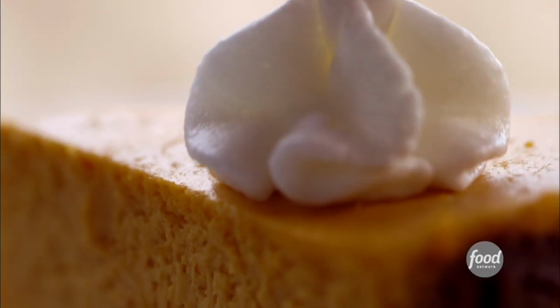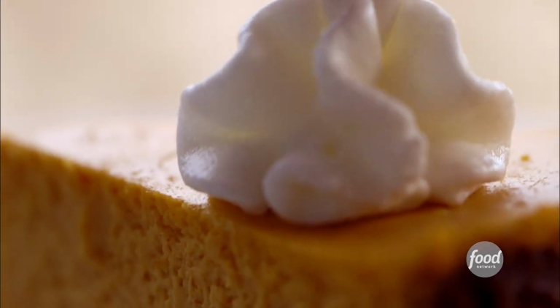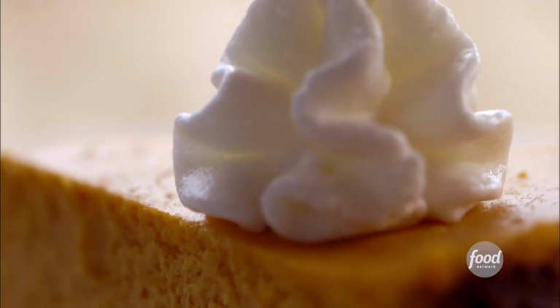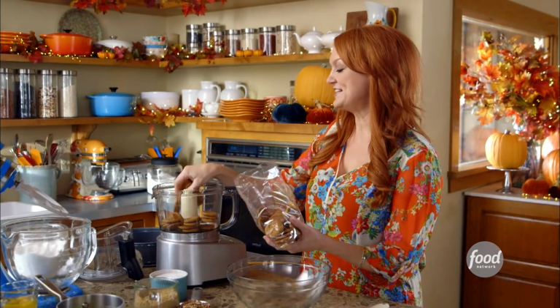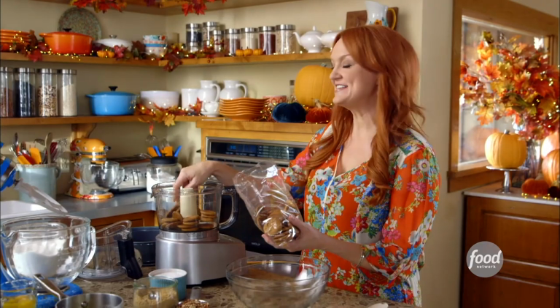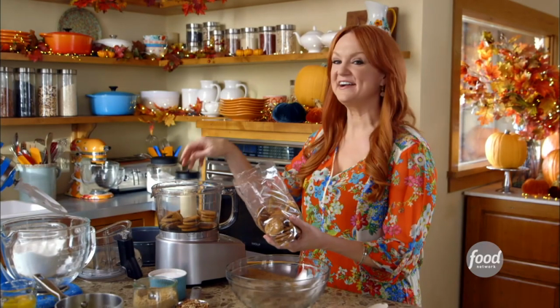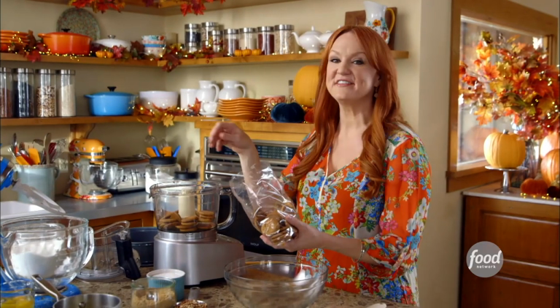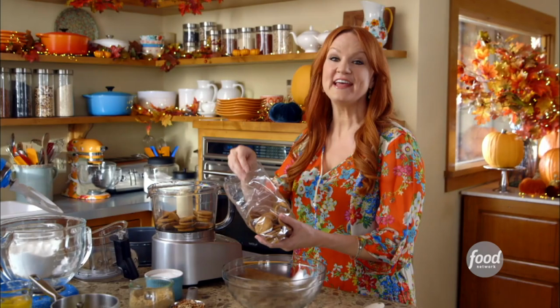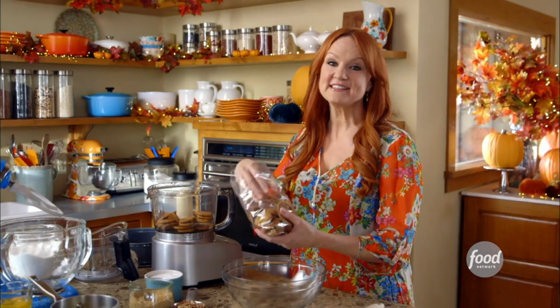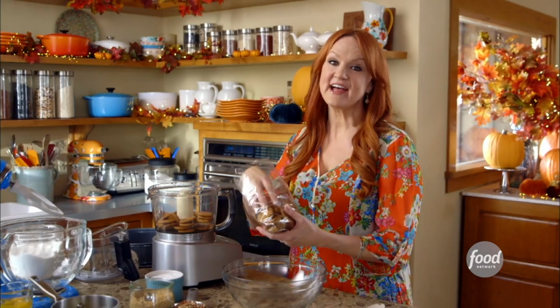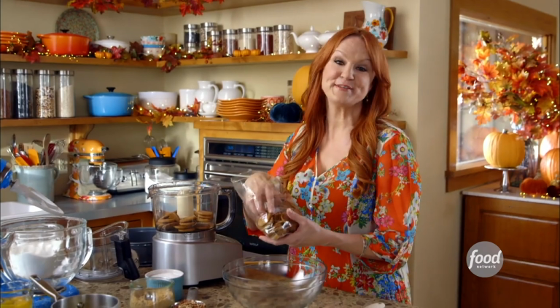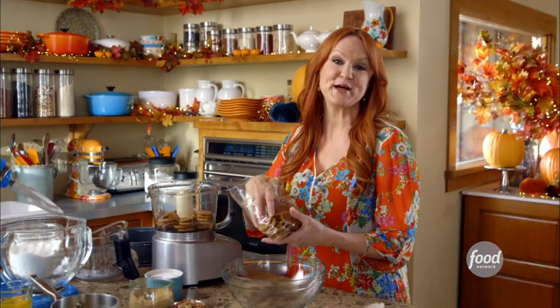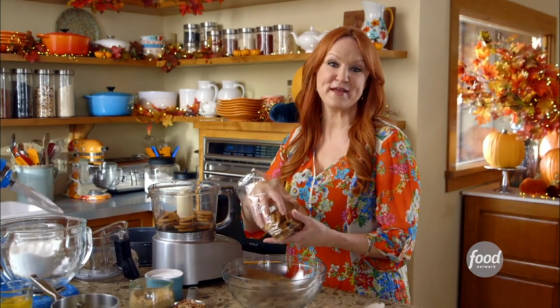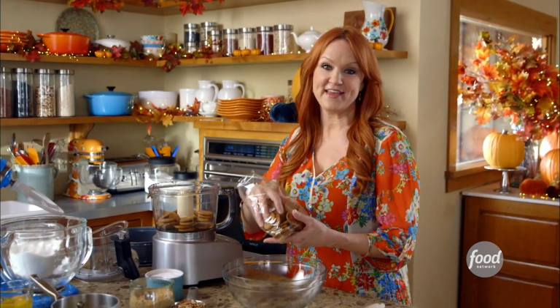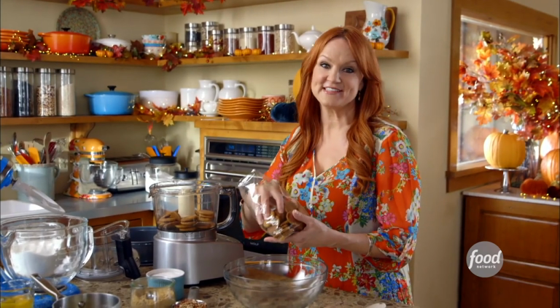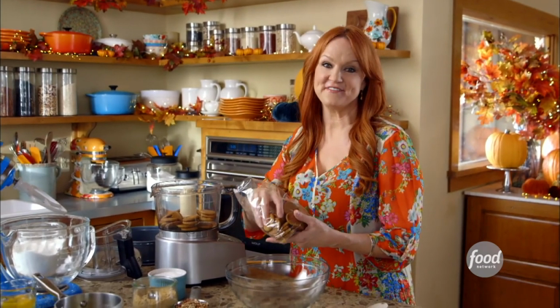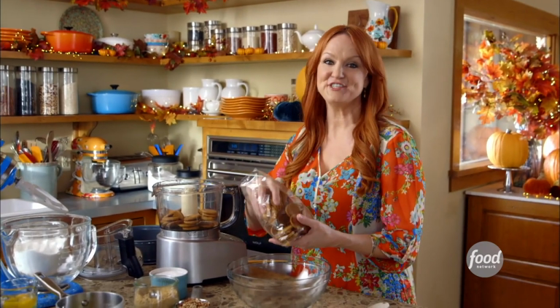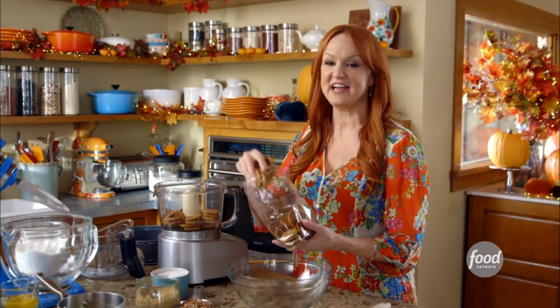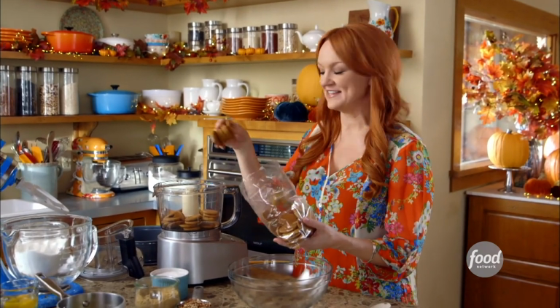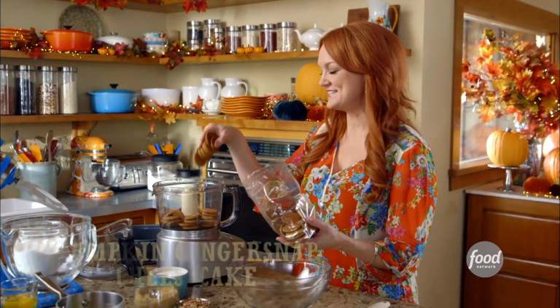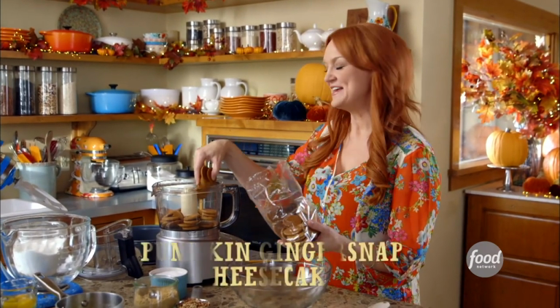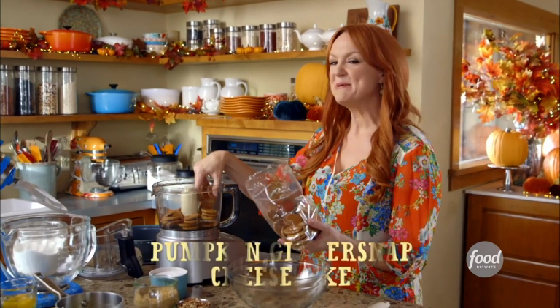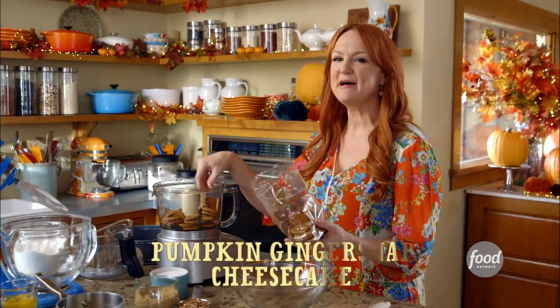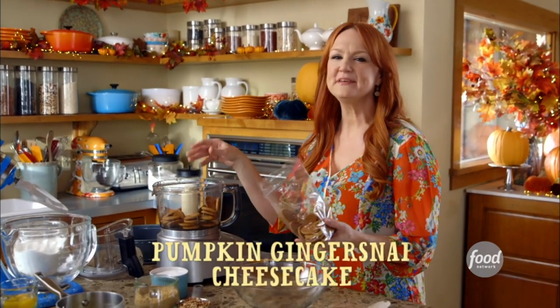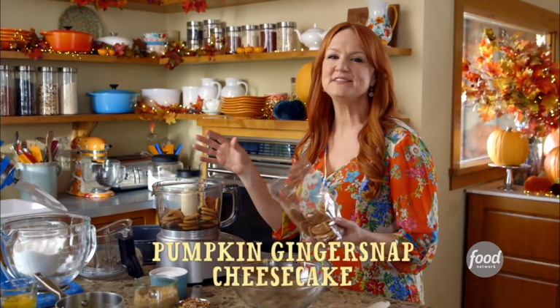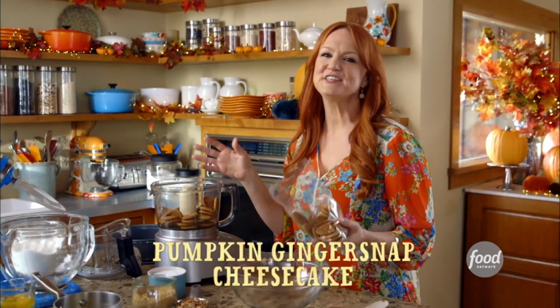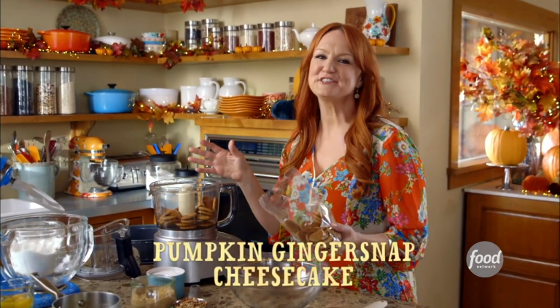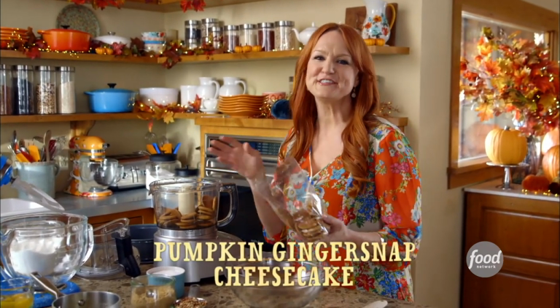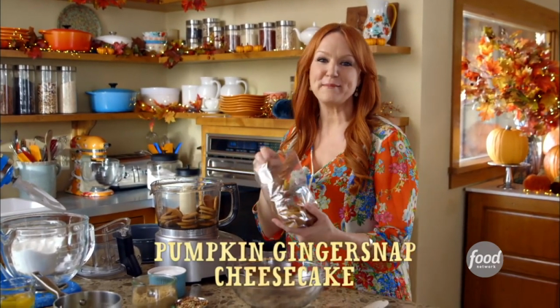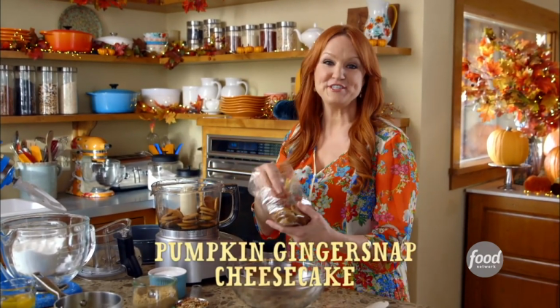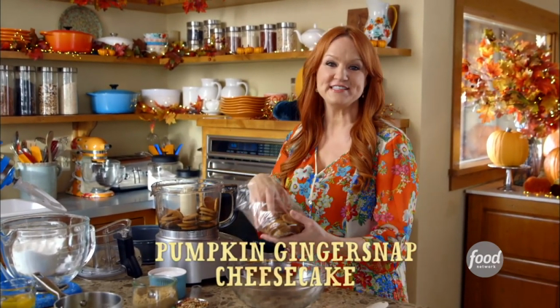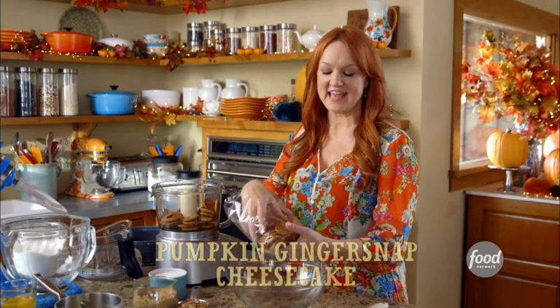I'm ready to tackle the next item on my Thanksgiving checklist: pumpkin ginger snap cheesecake.